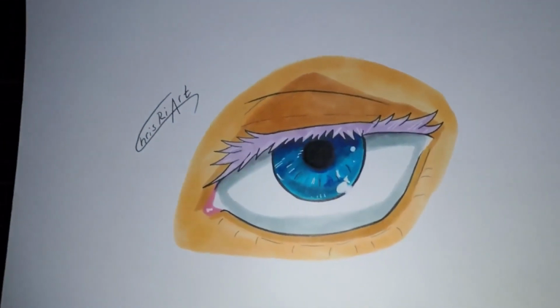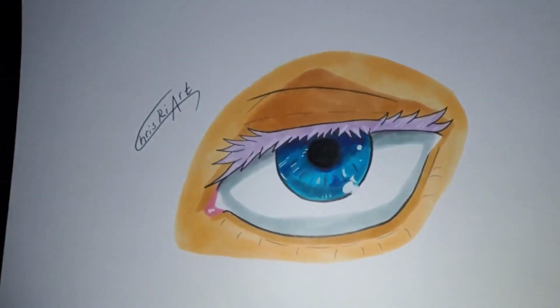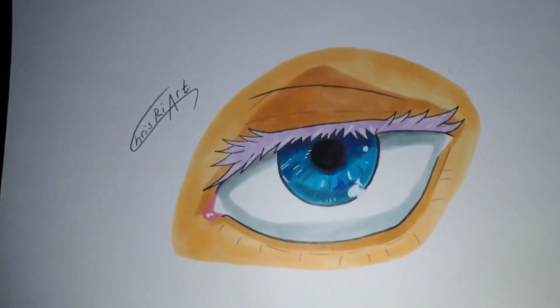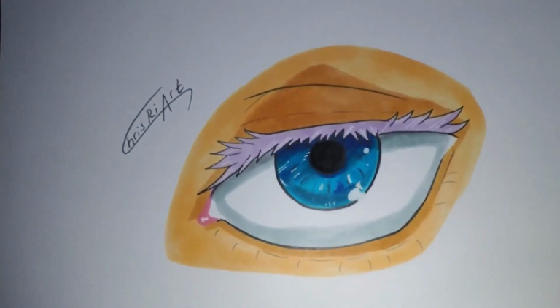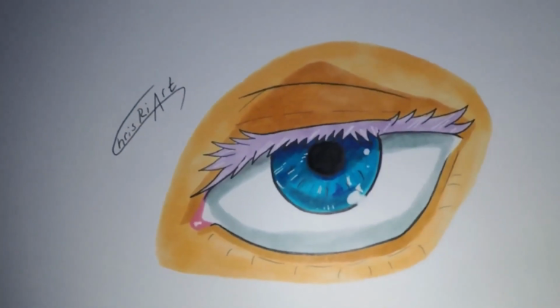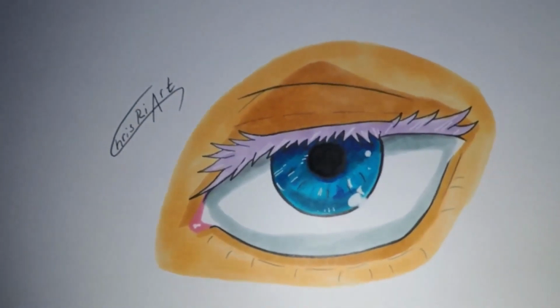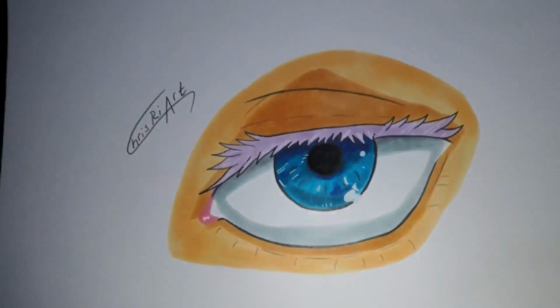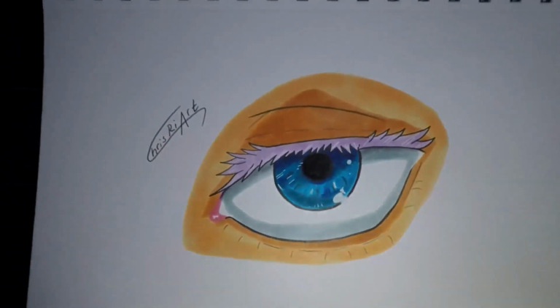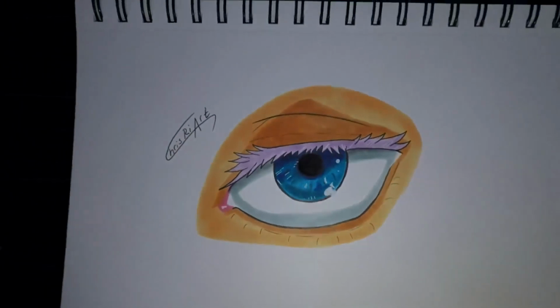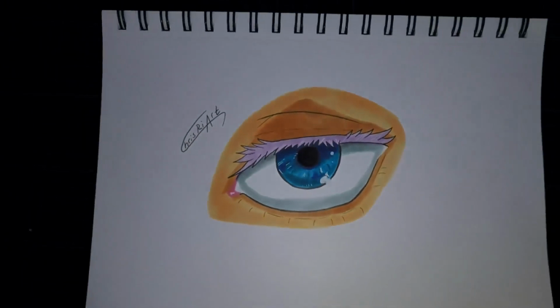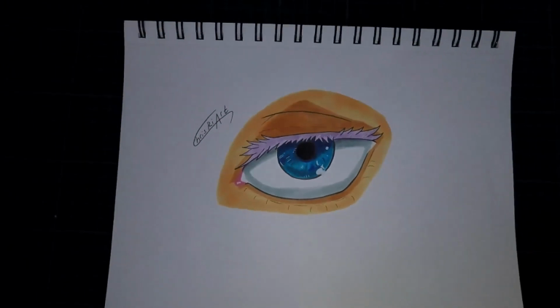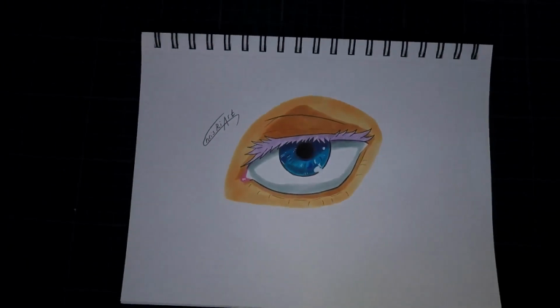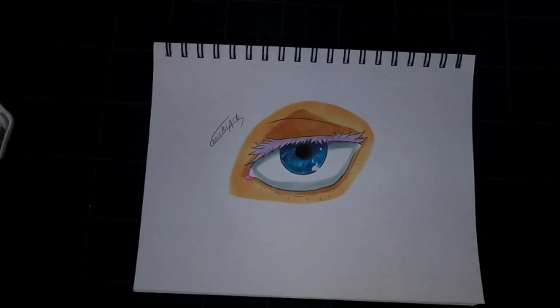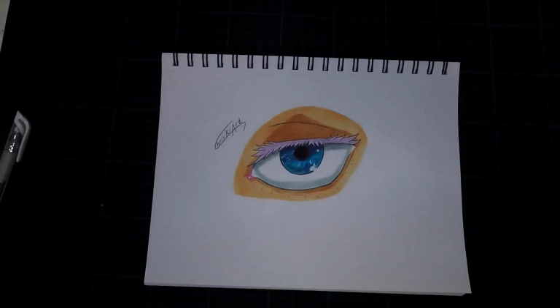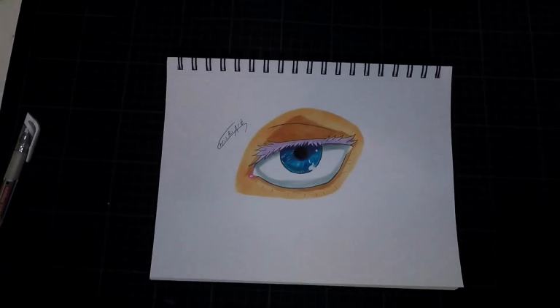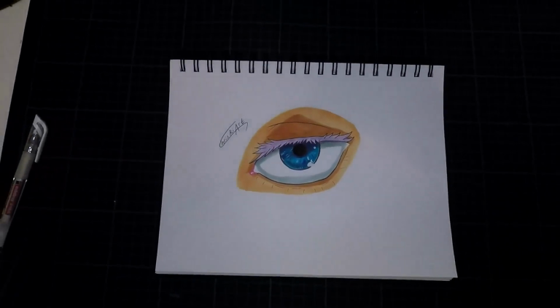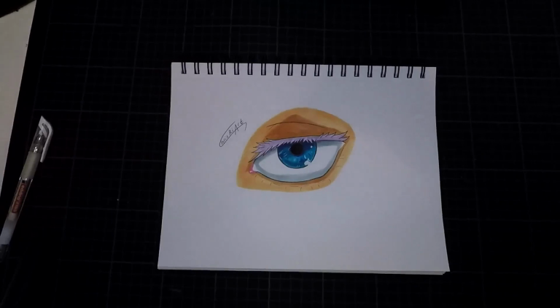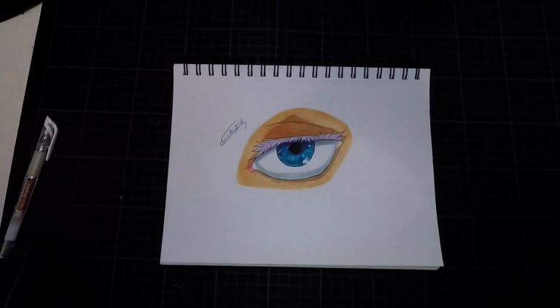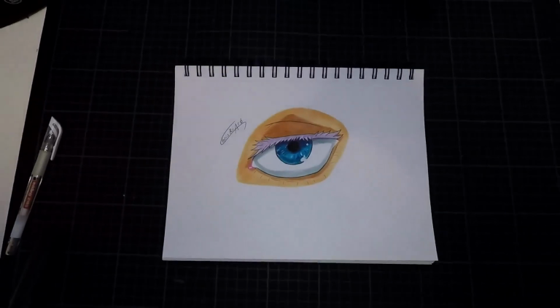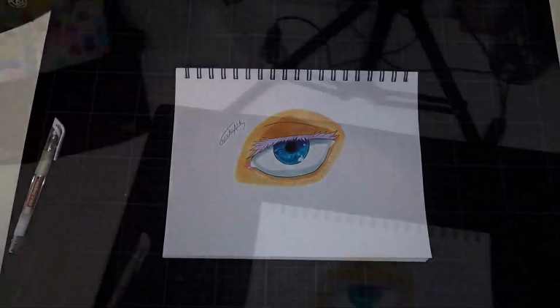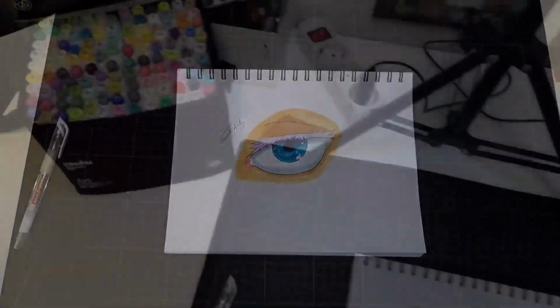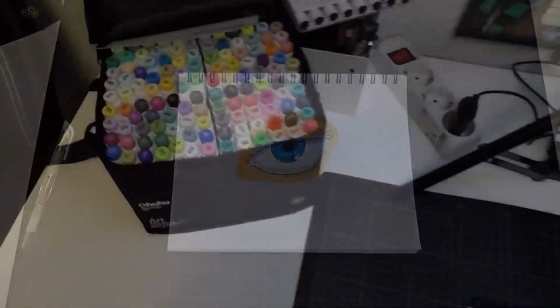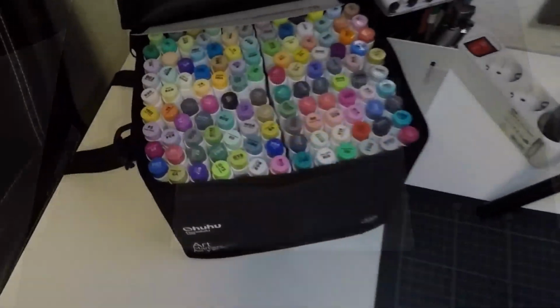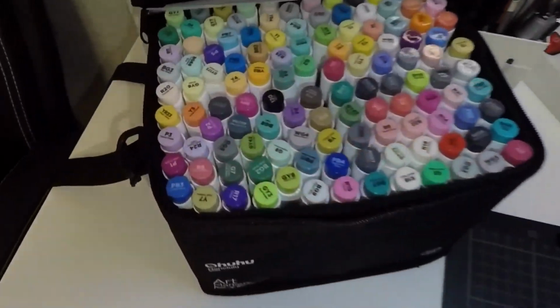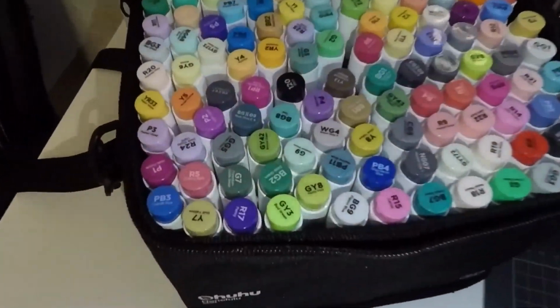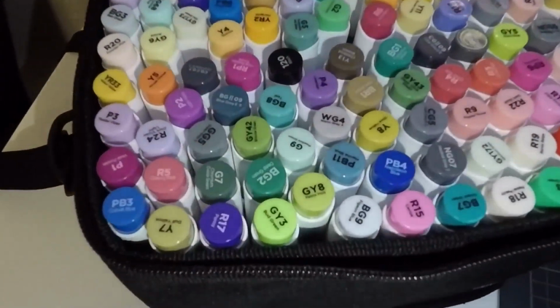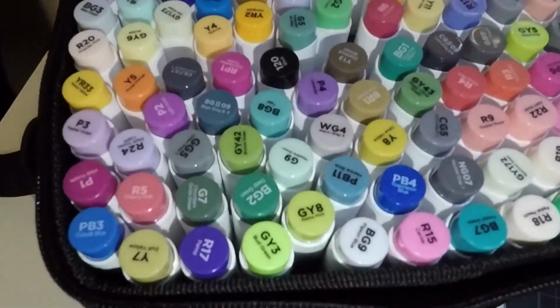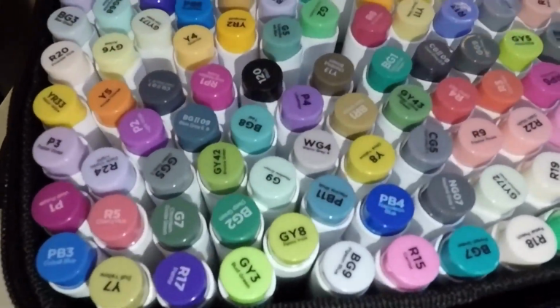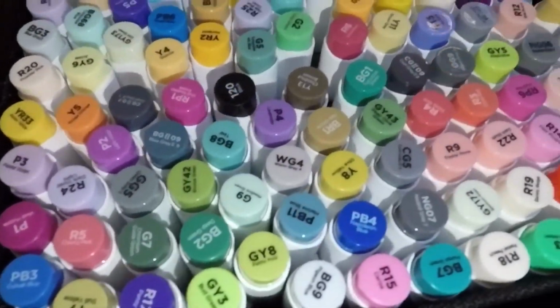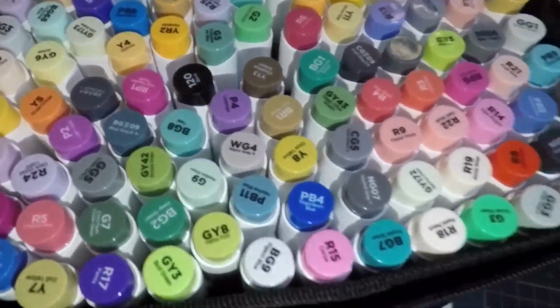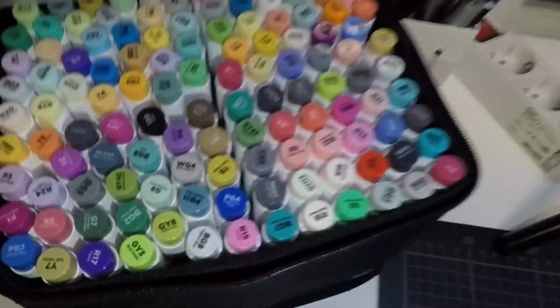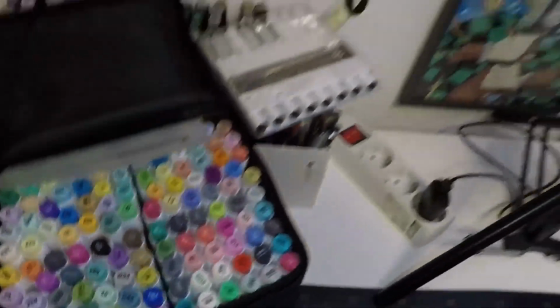Amazing colors. Great quality. Link from Ohuhu down below — take a look in the description box.